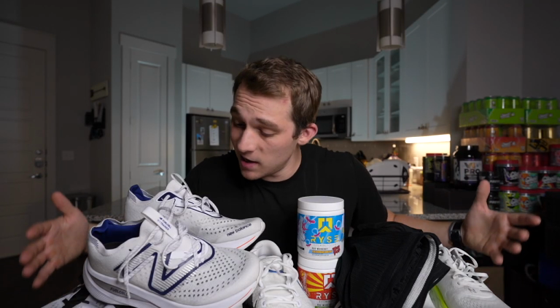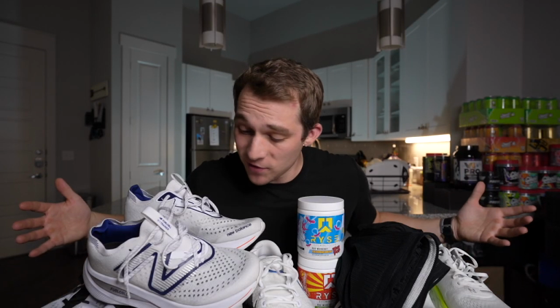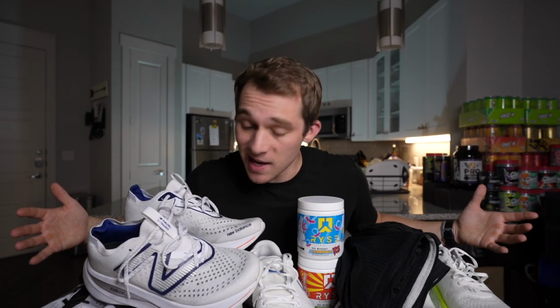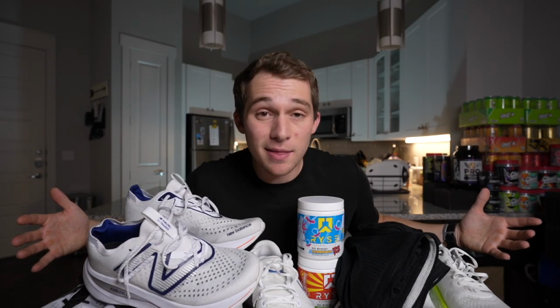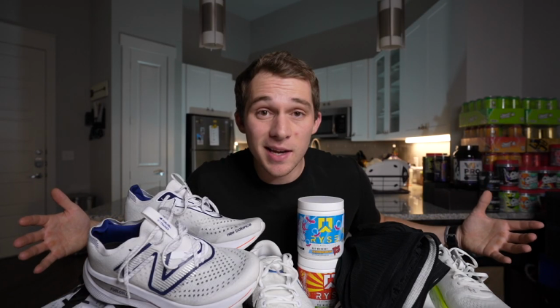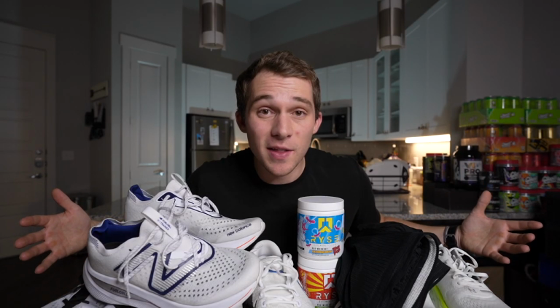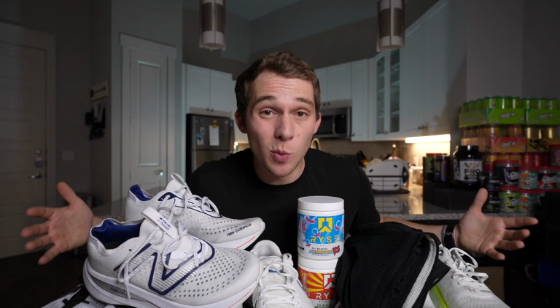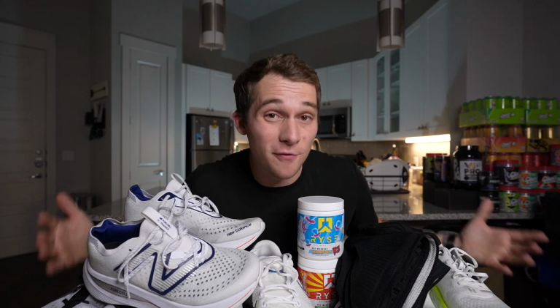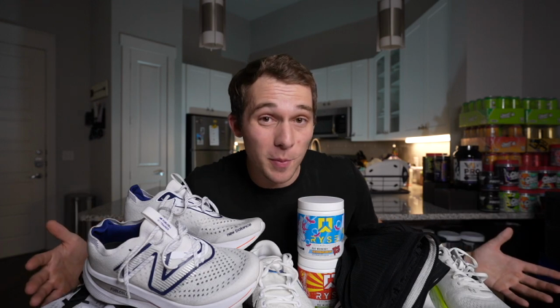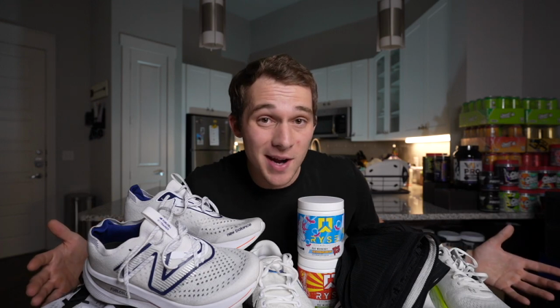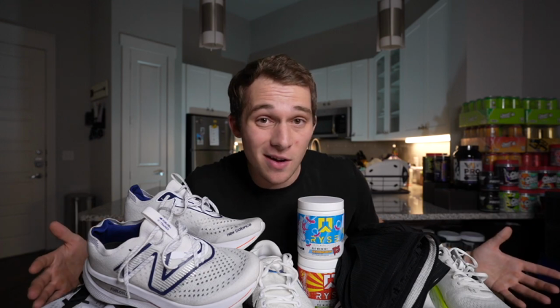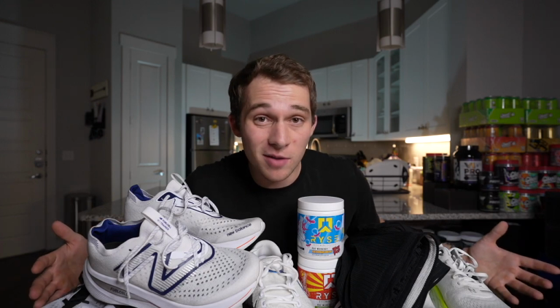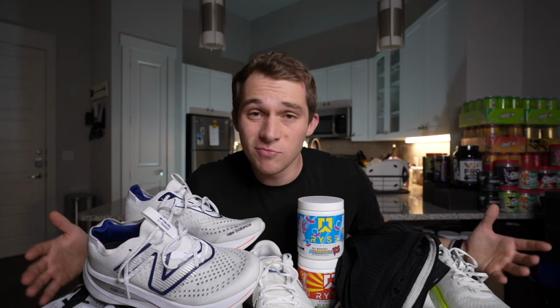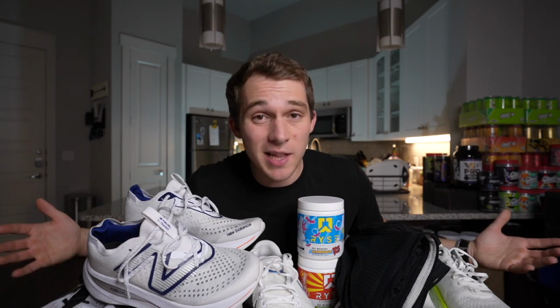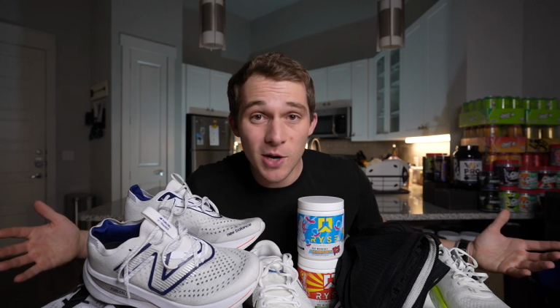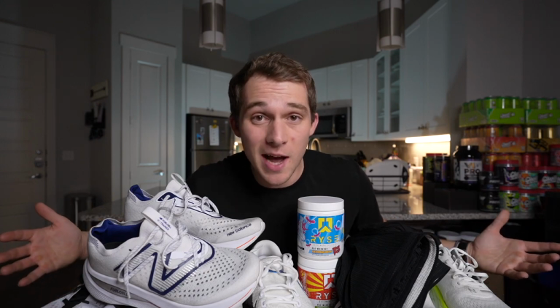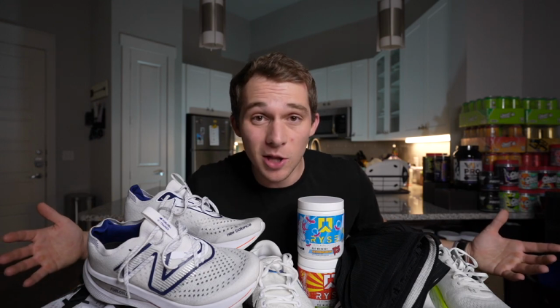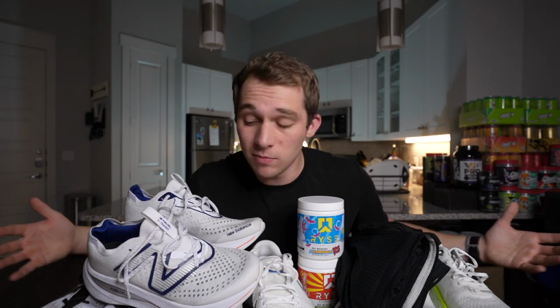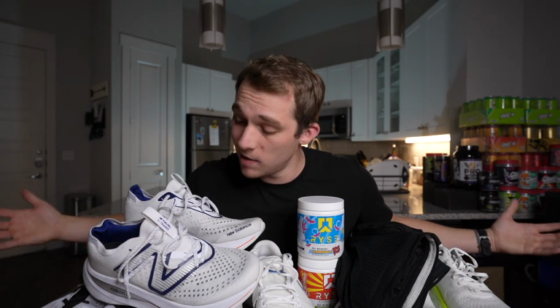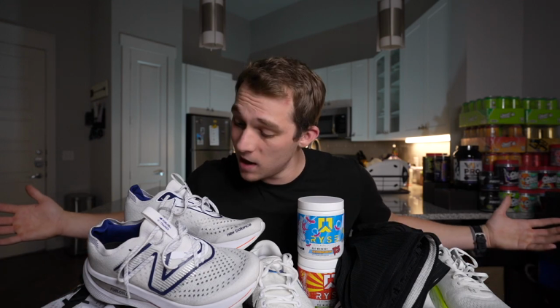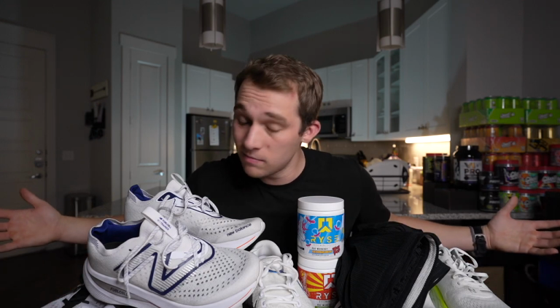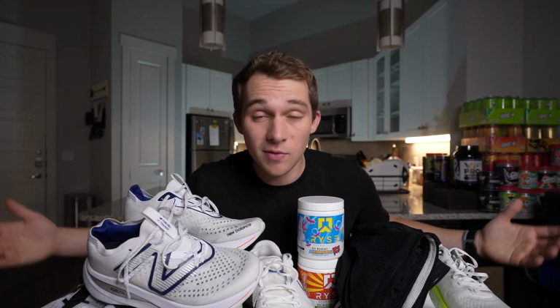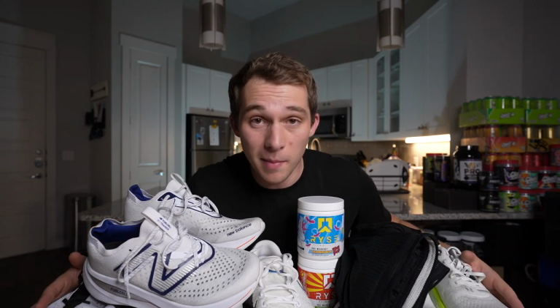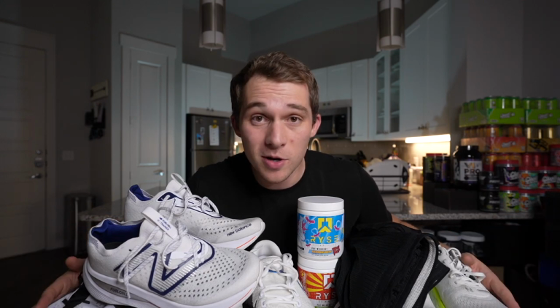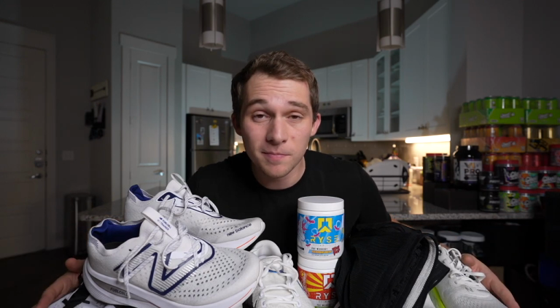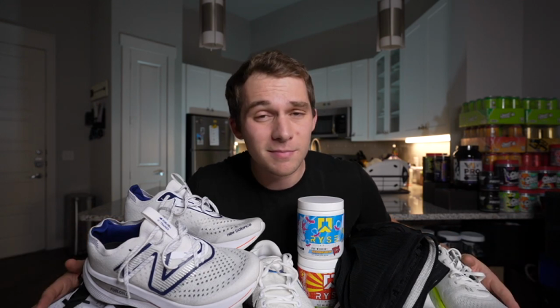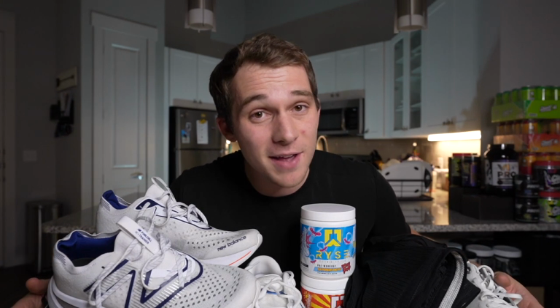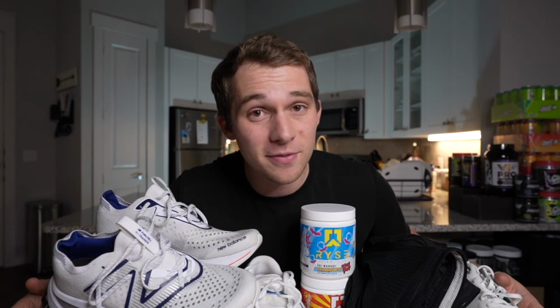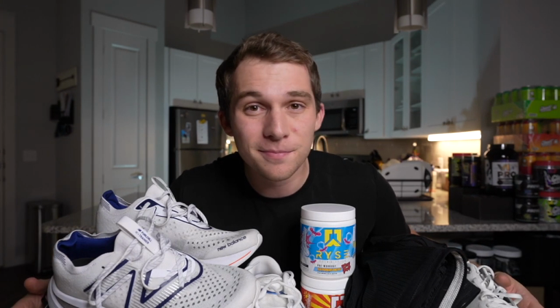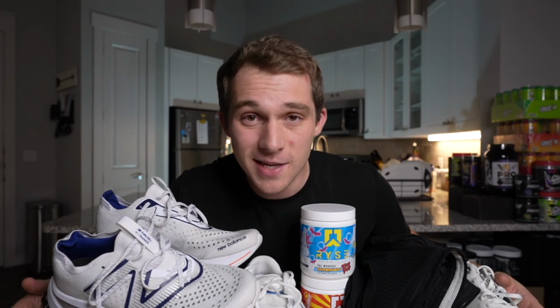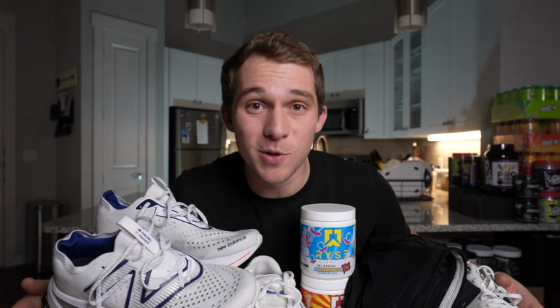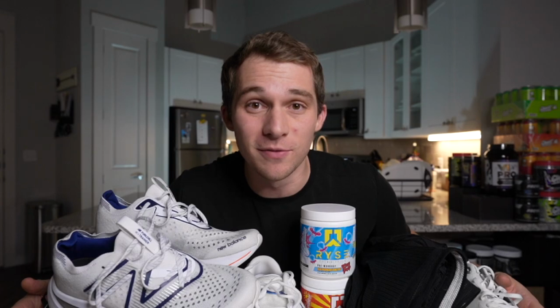So those are my essentials, and if there's anything in here that you want a further breakdown on, just let me know down below. And remember, life is beautiful.